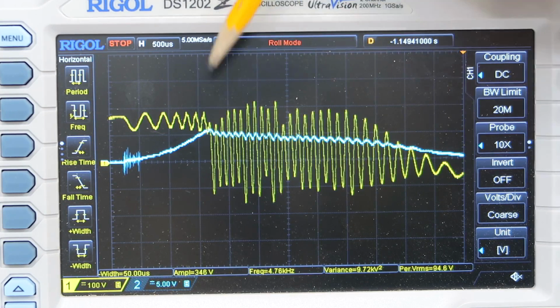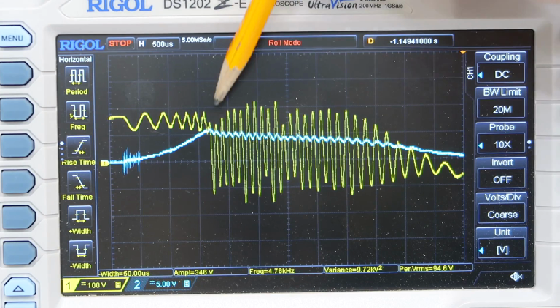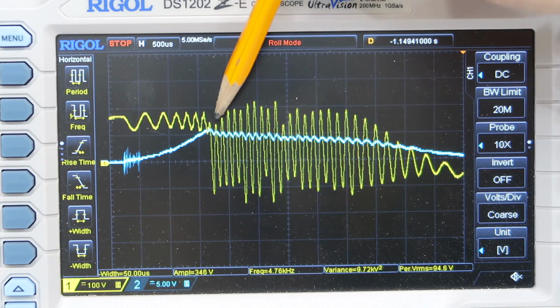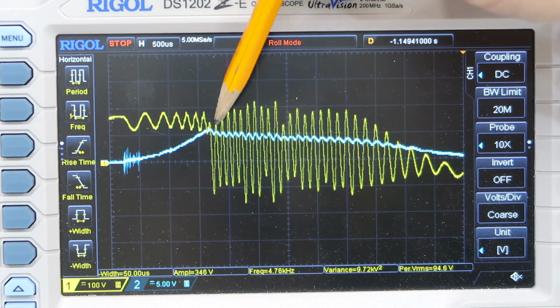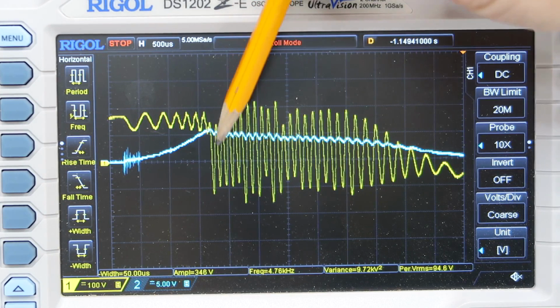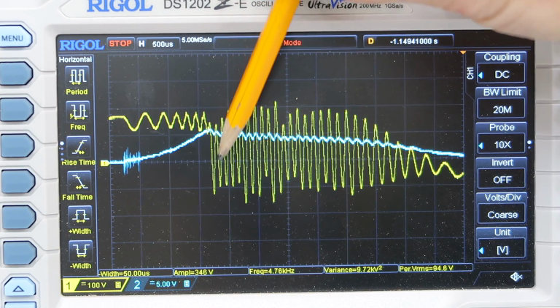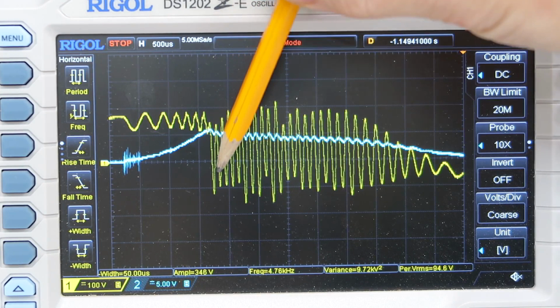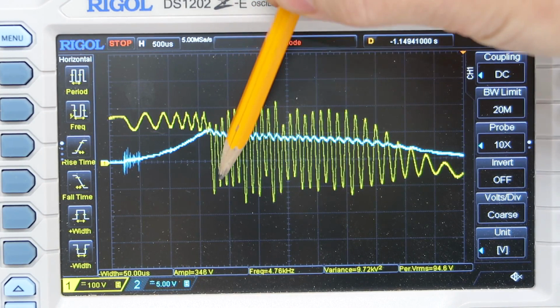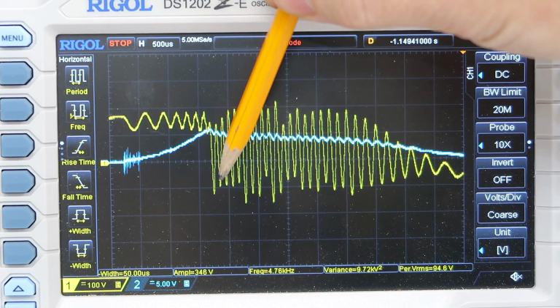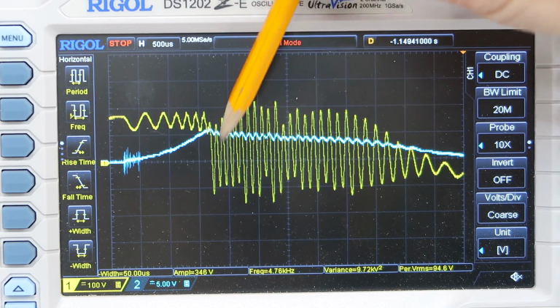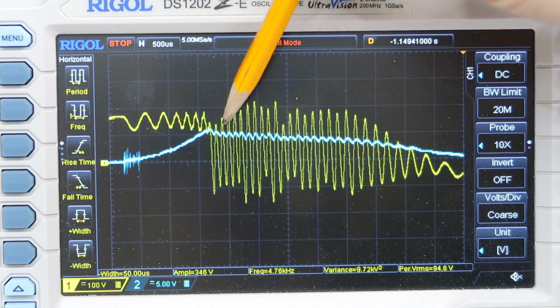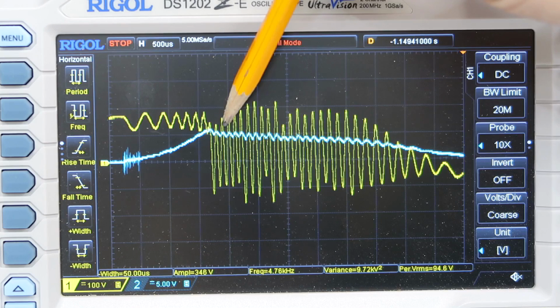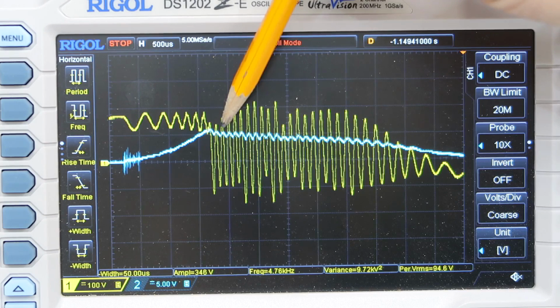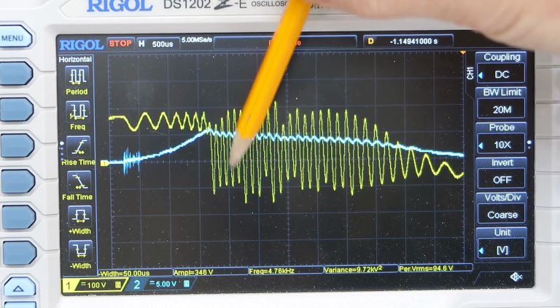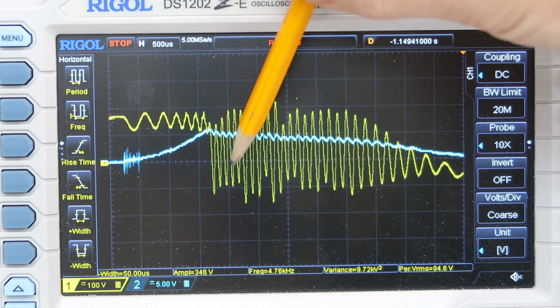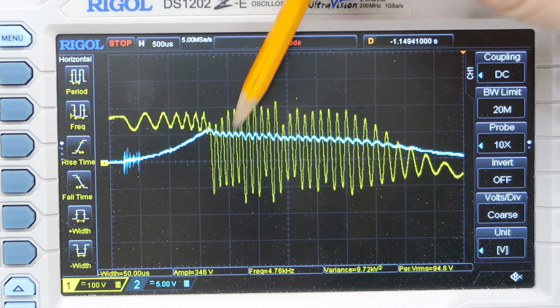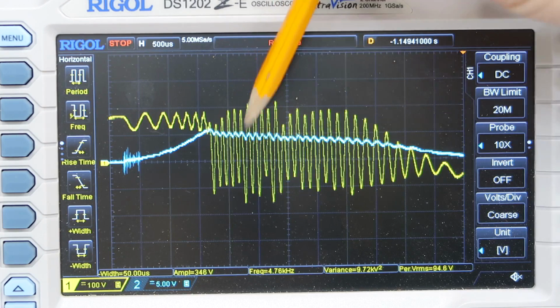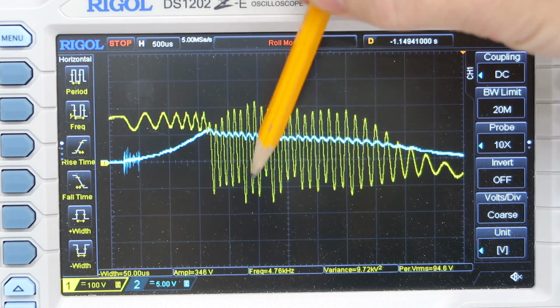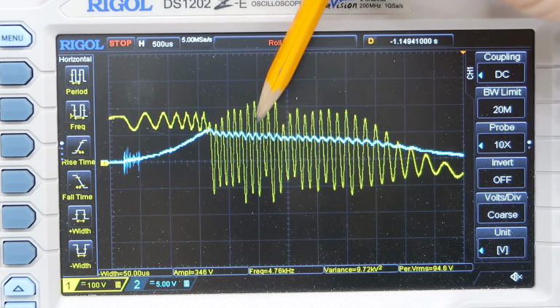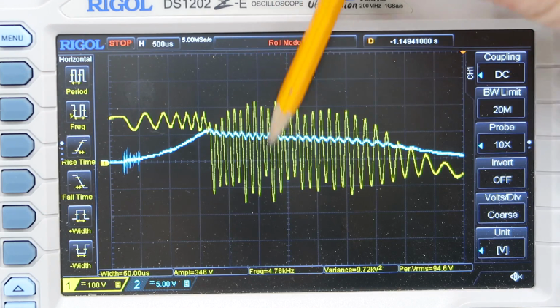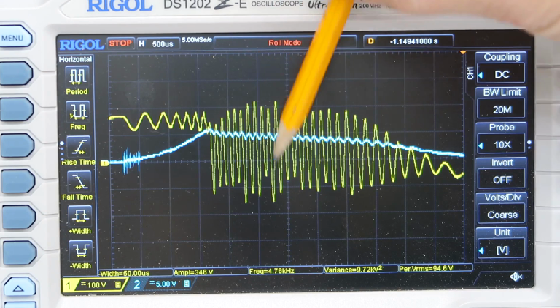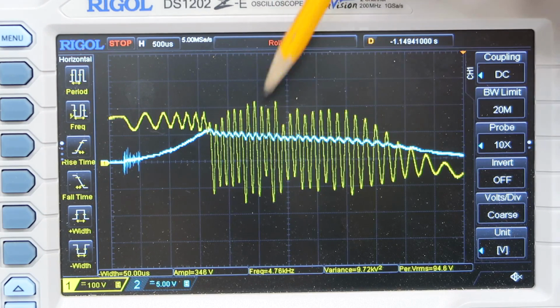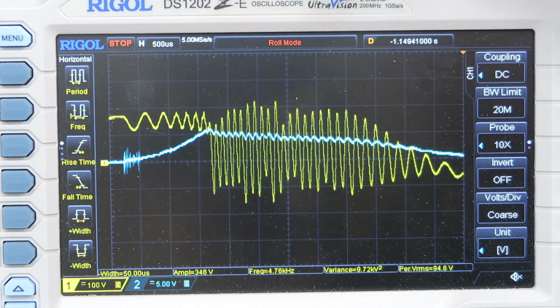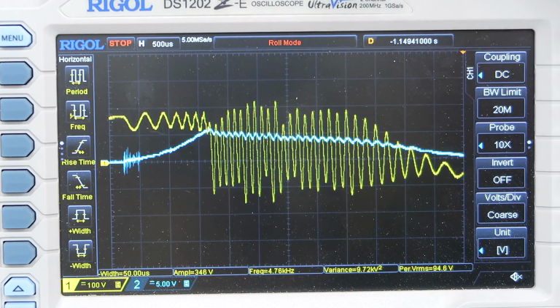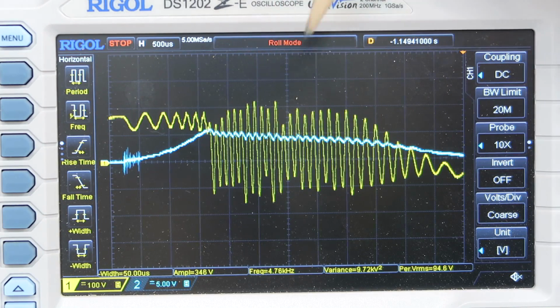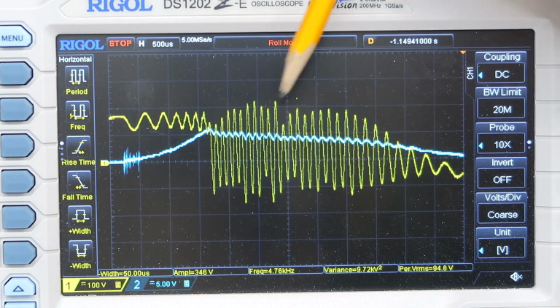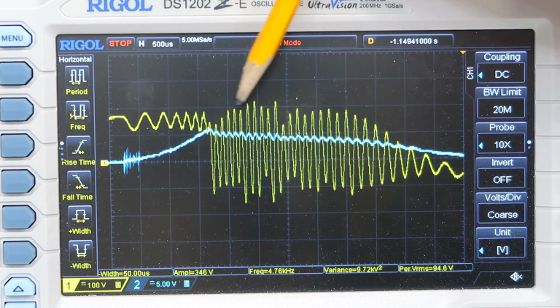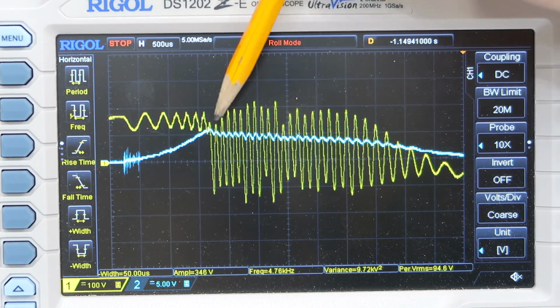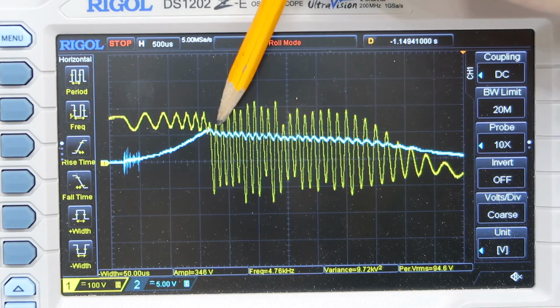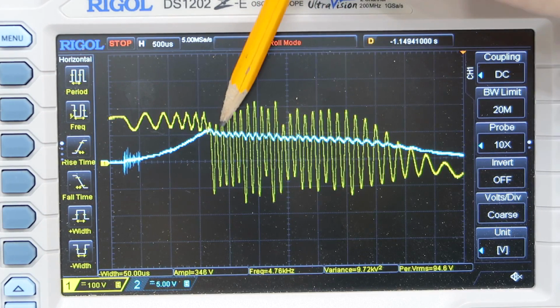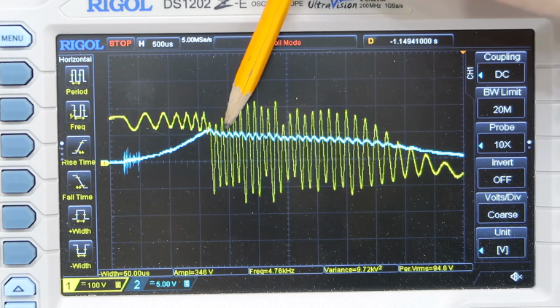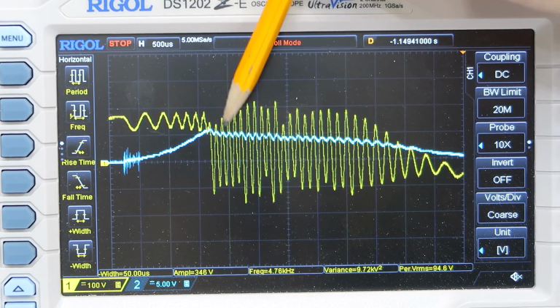After the current drops a bit, it comes back in, cycling on and off repeatedly, and that leads to the oscillations.